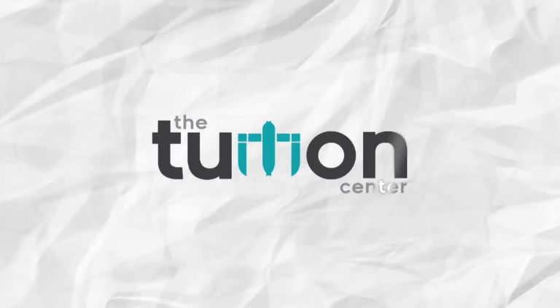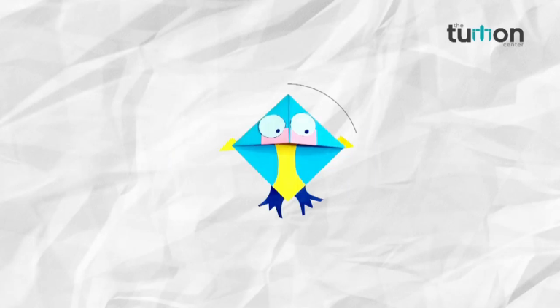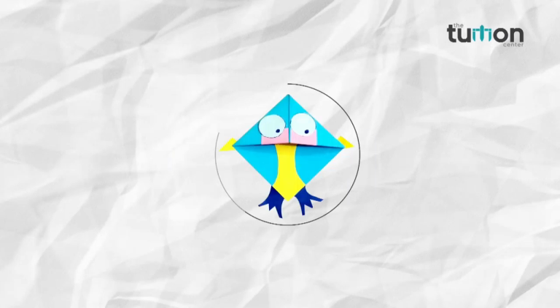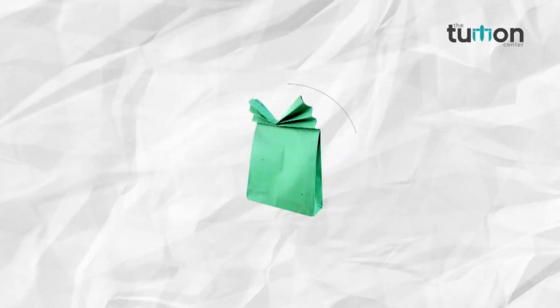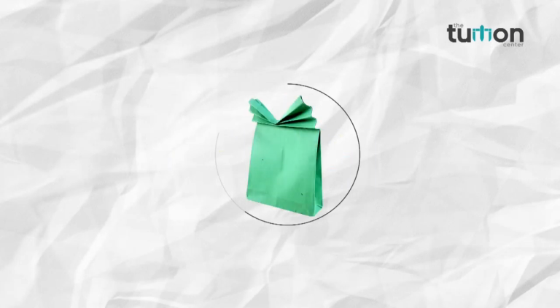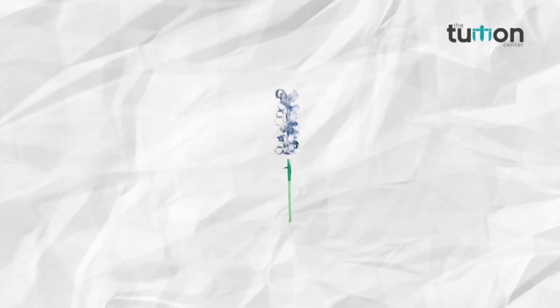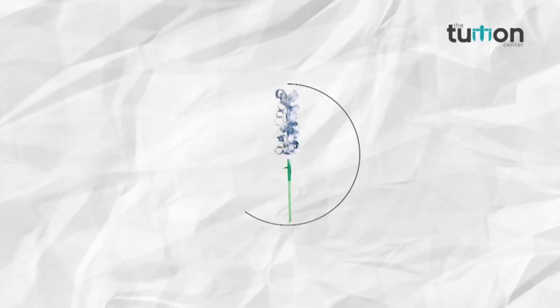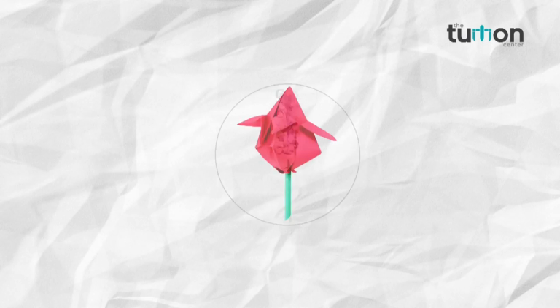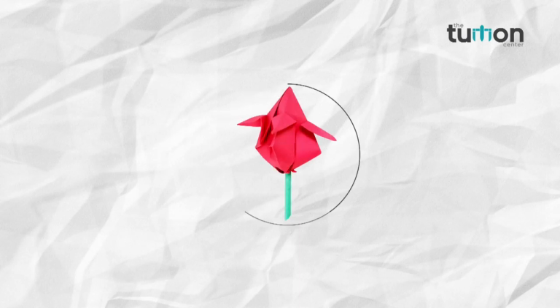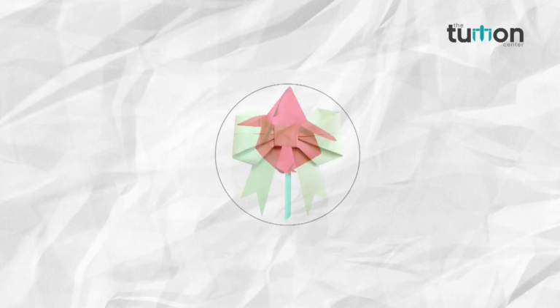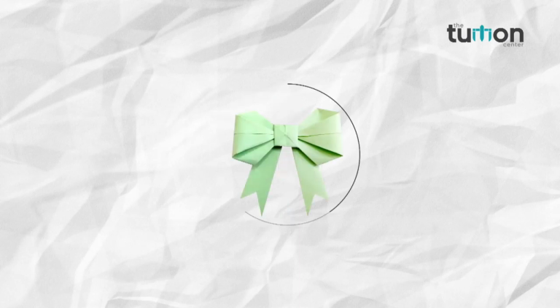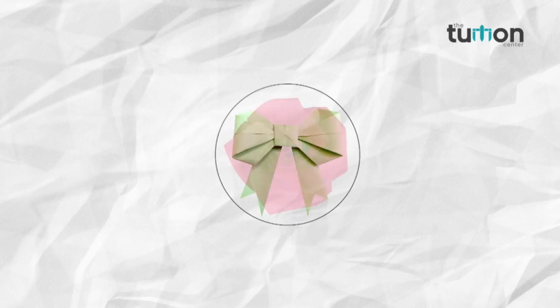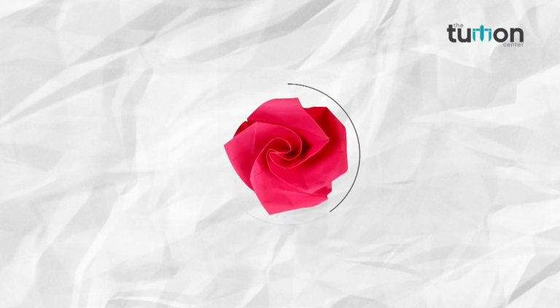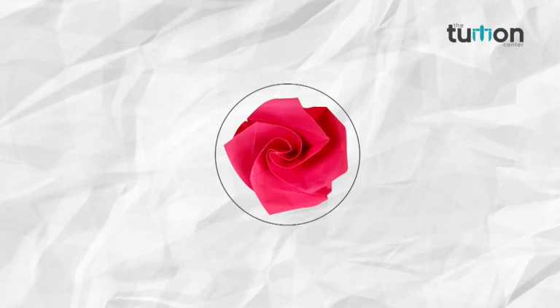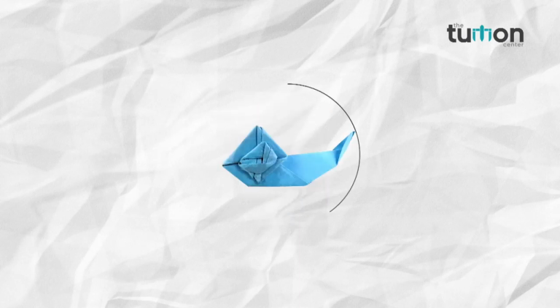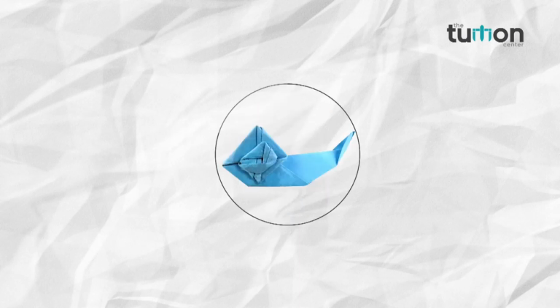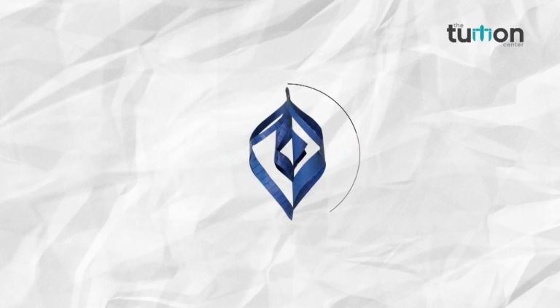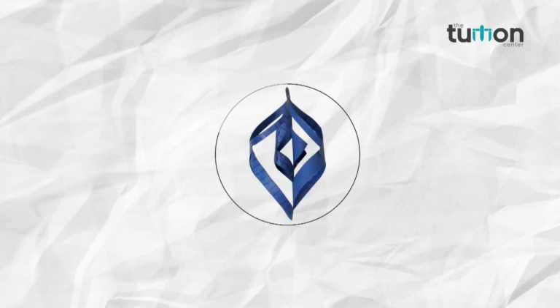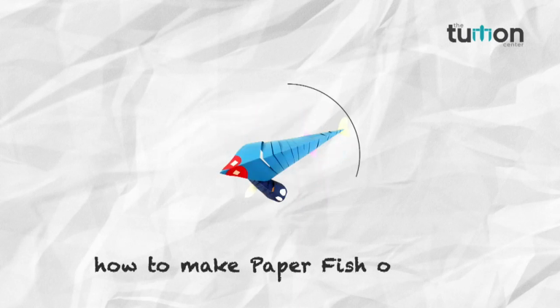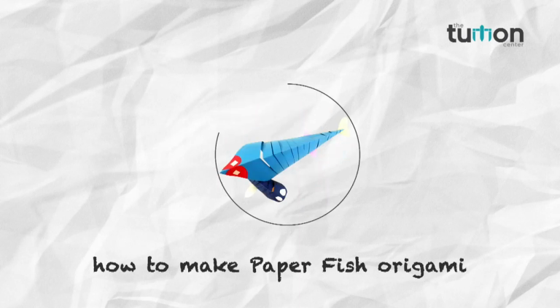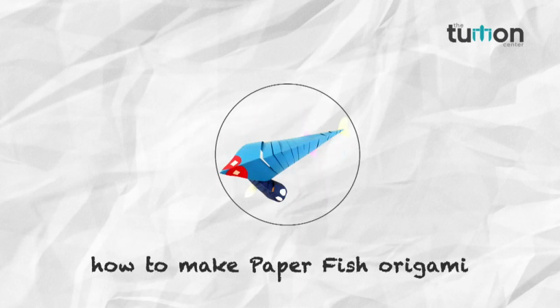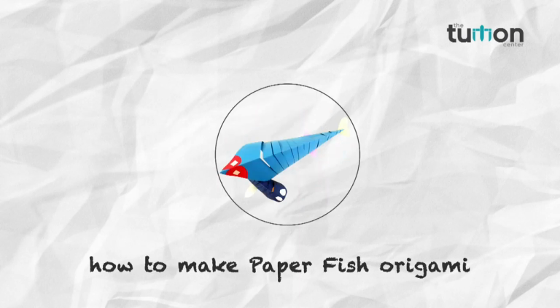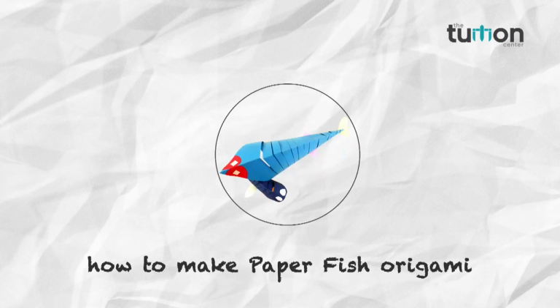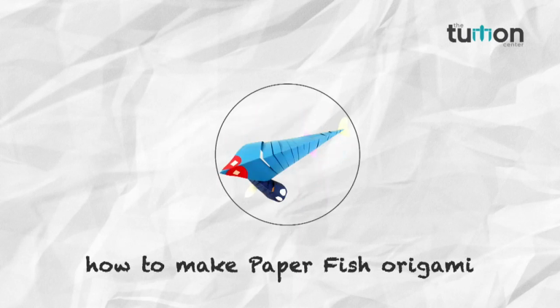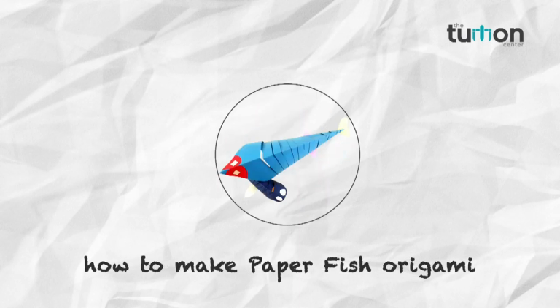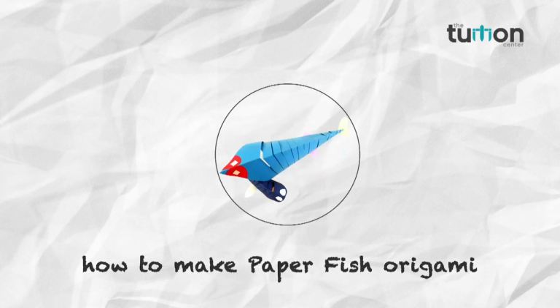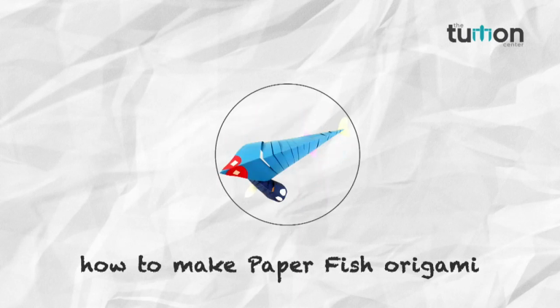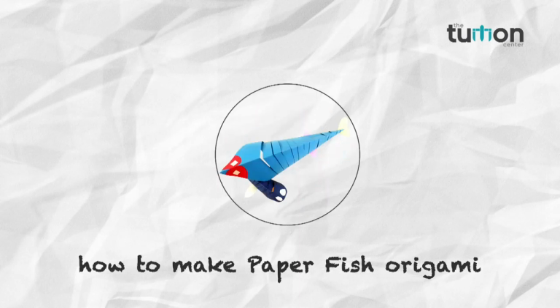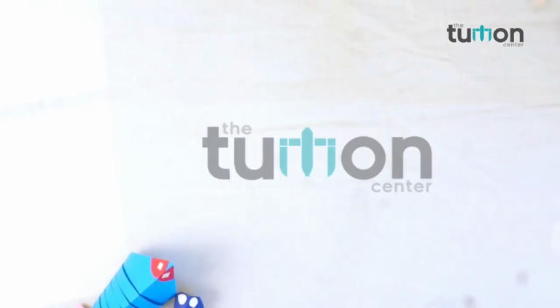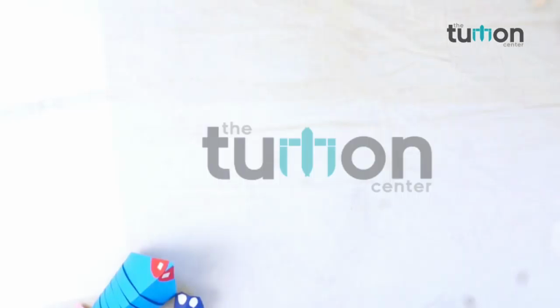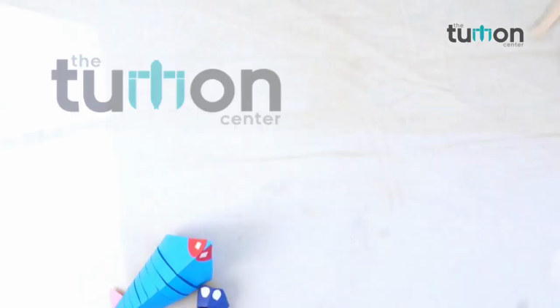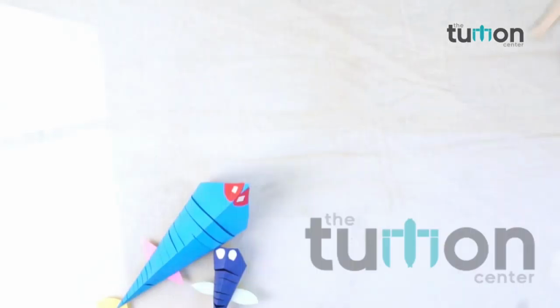Come friends, let's learn a new thing in our channel, the tuition center. In this video you will learn how to make a paper fish.